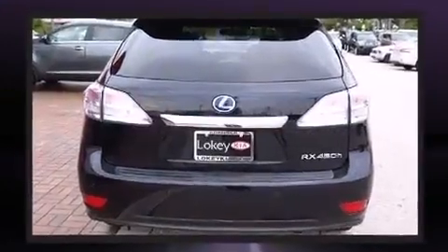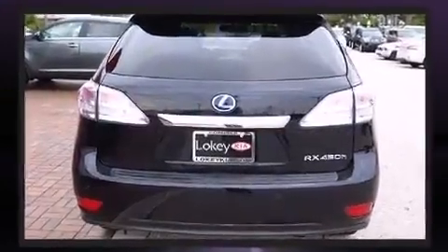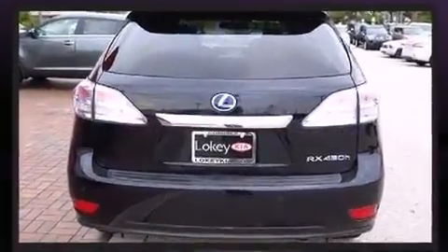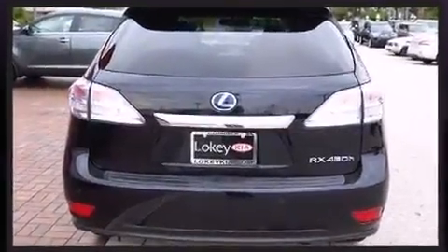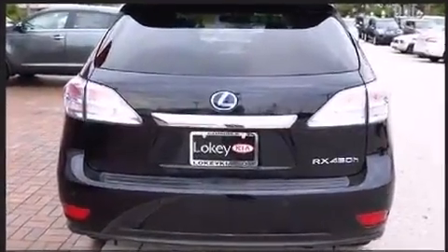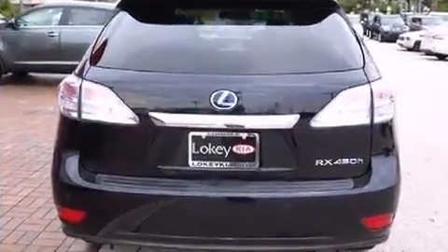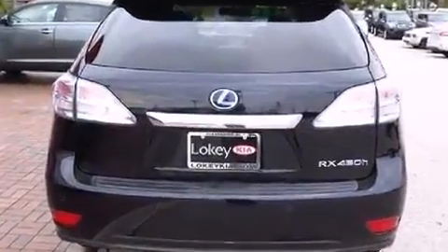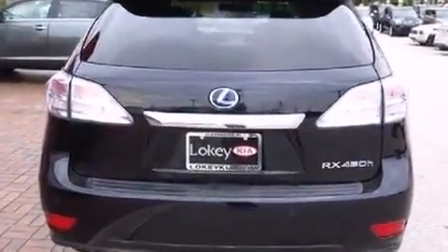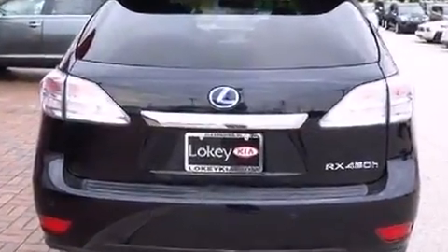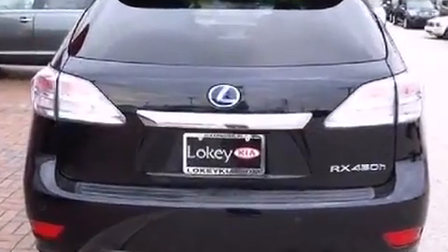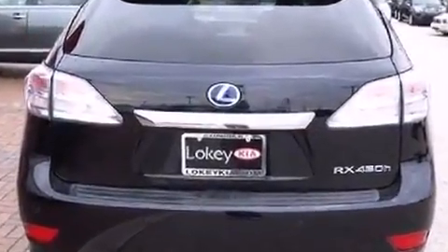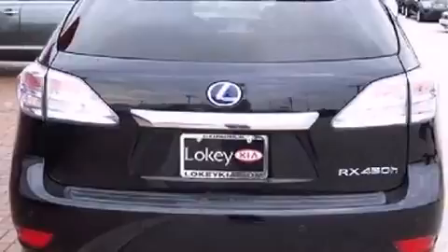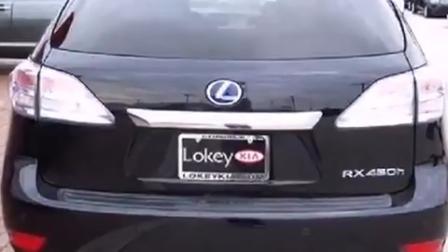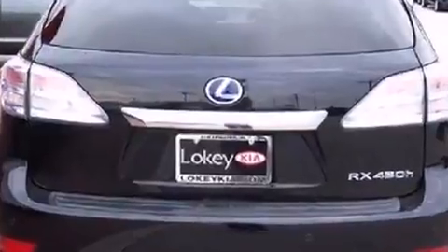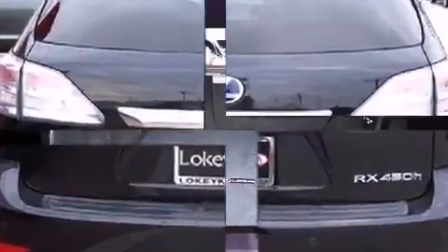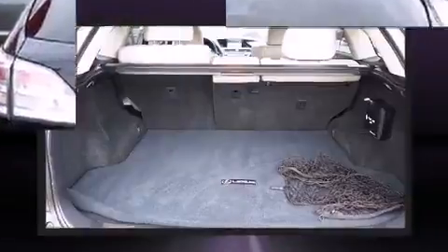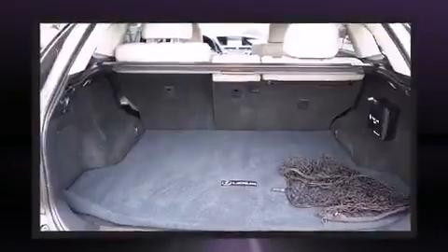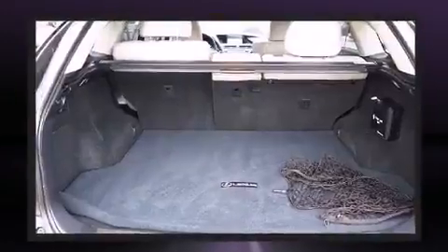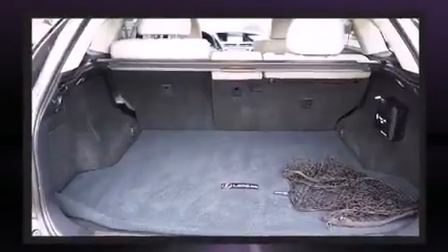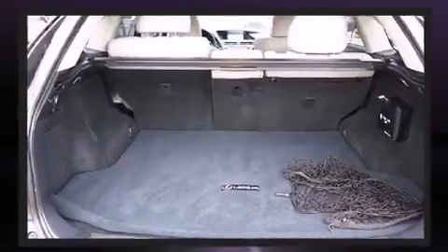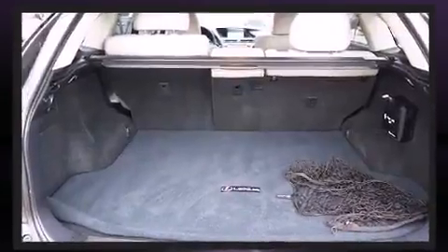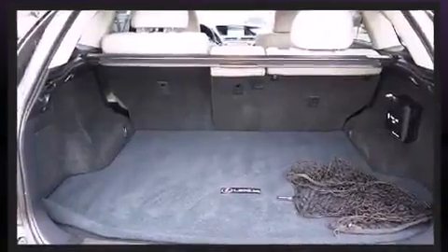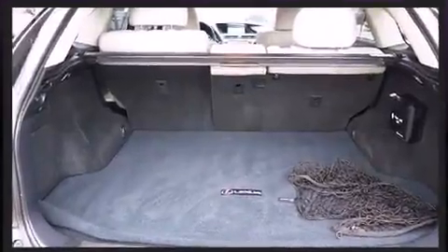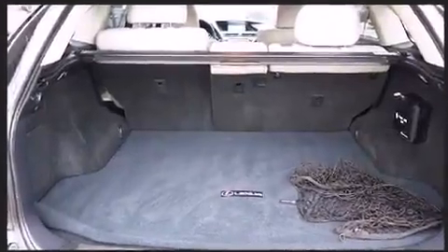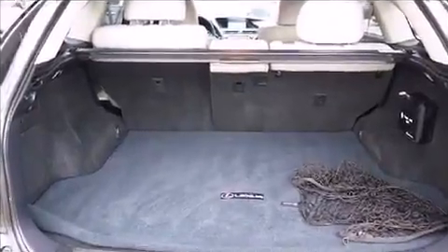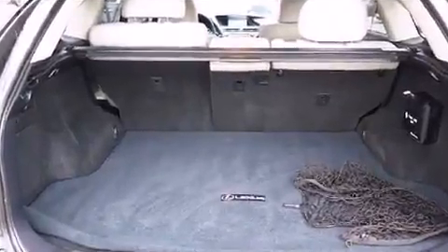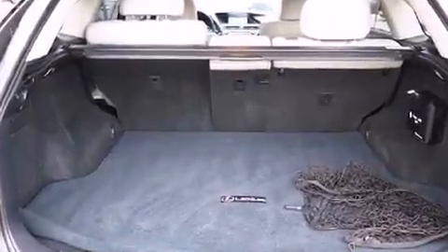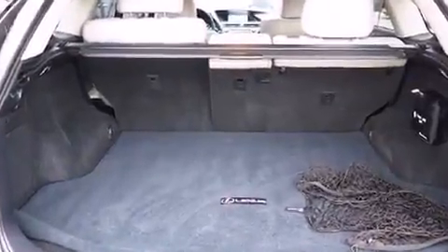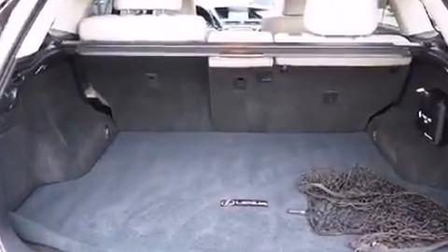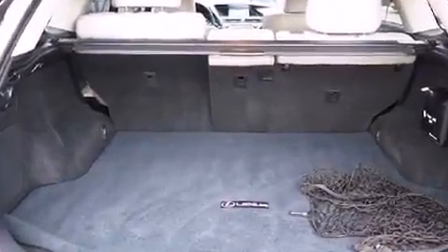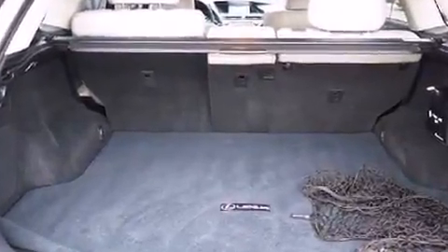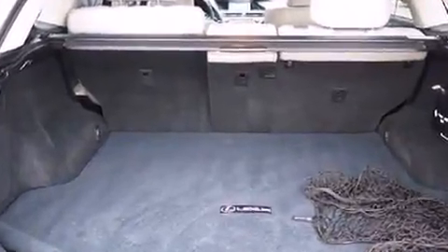It features a continuously variable transmission, front-wheel drive, and a 3.5-liter six-cylinder engine.